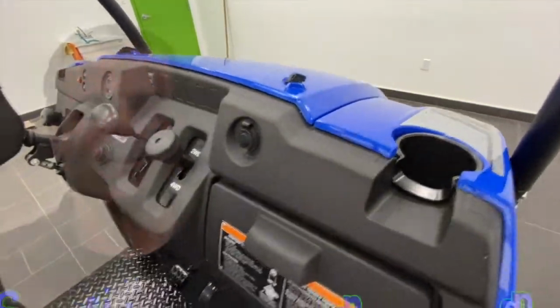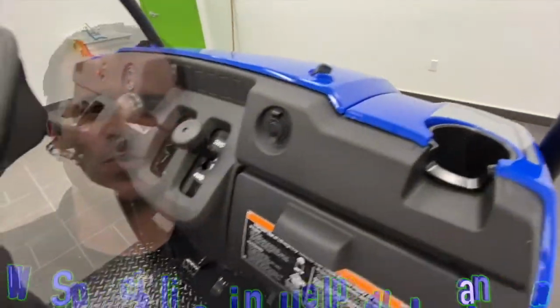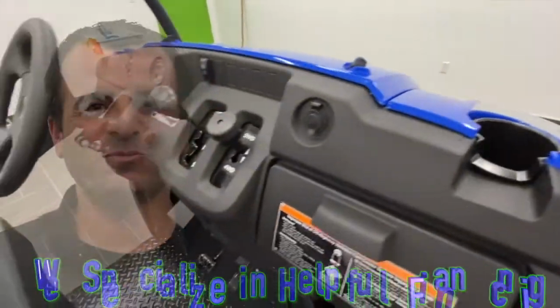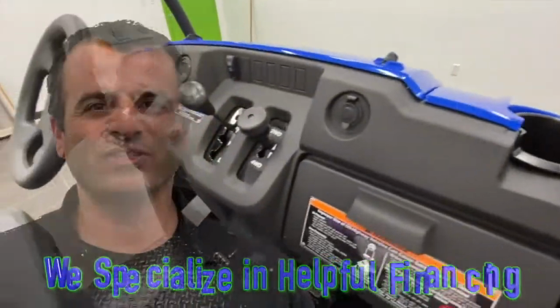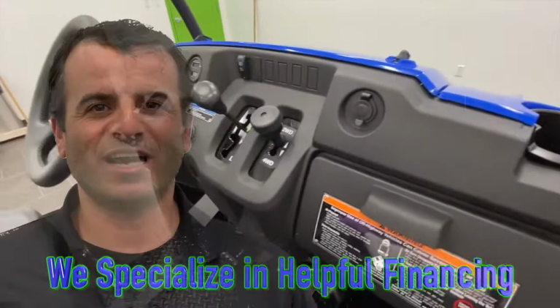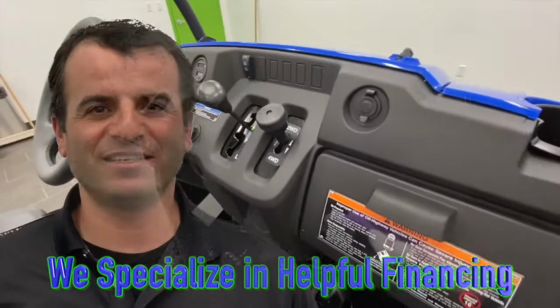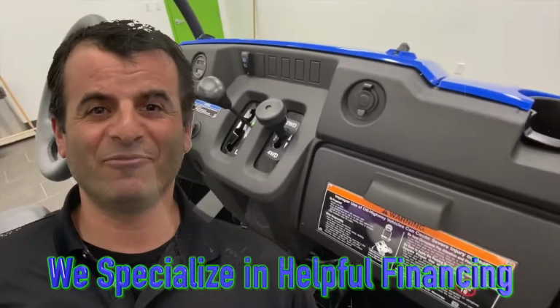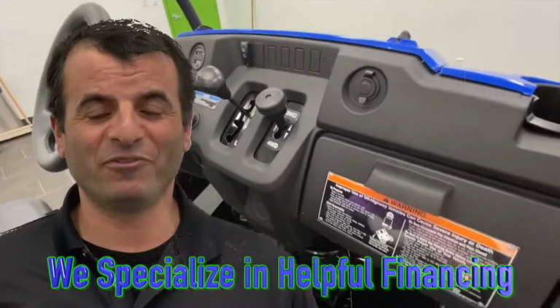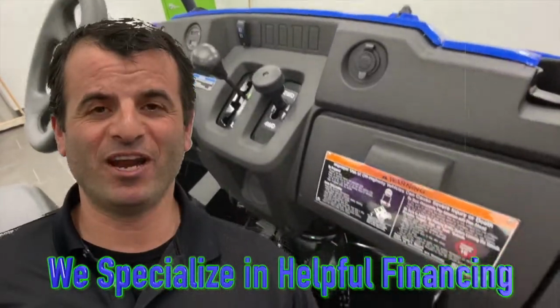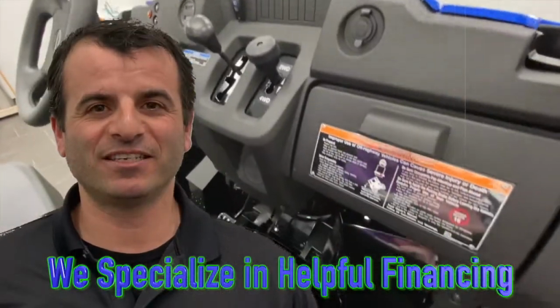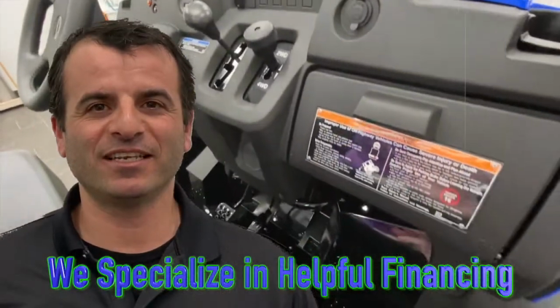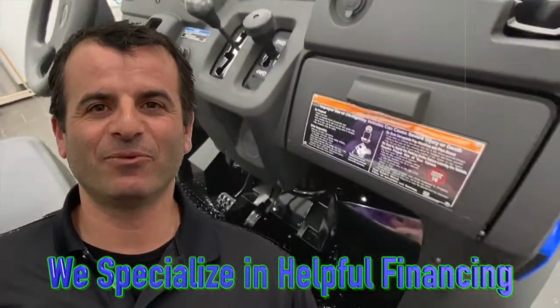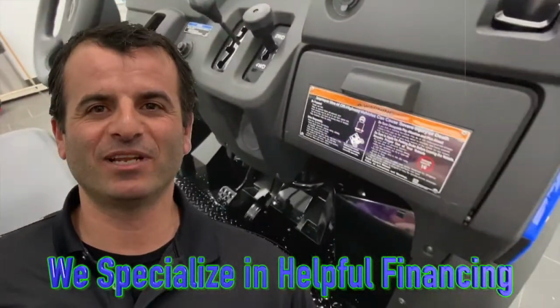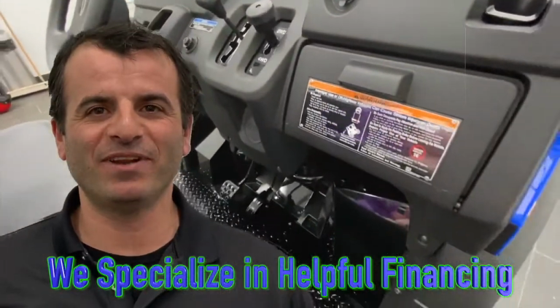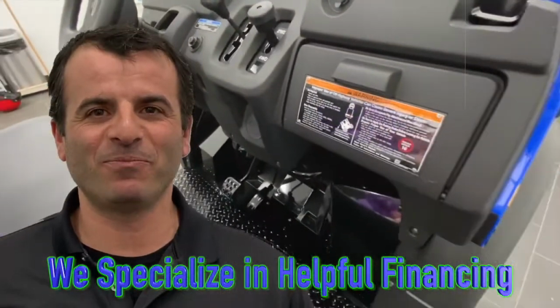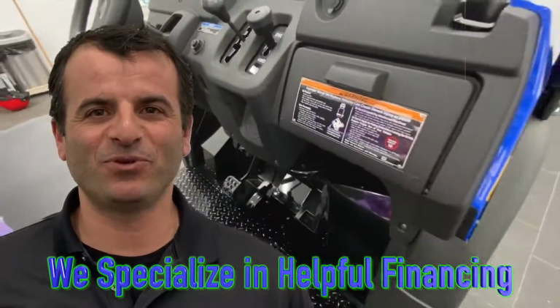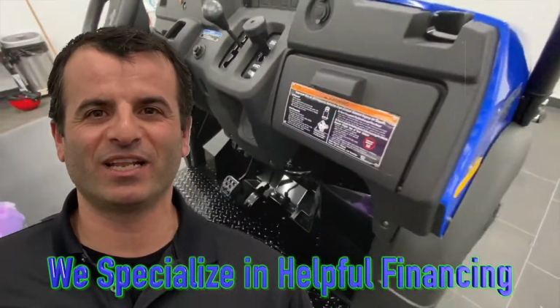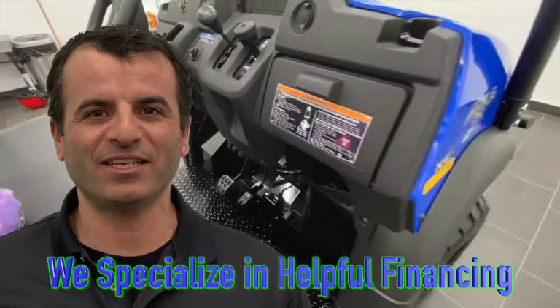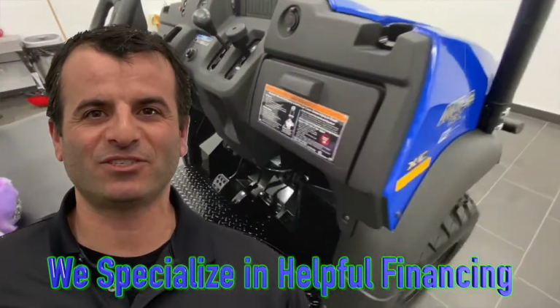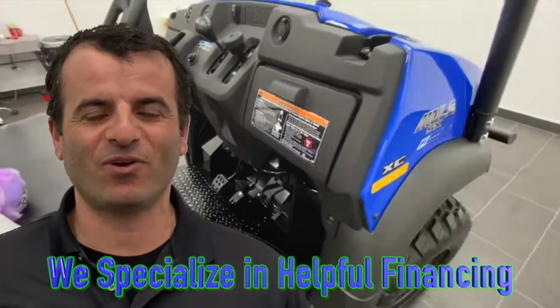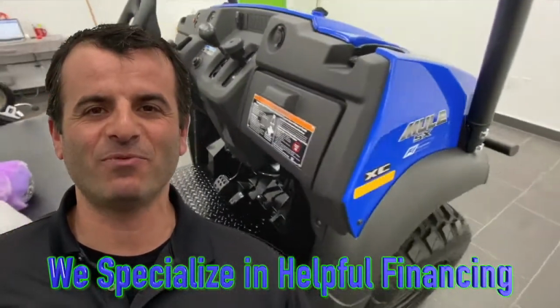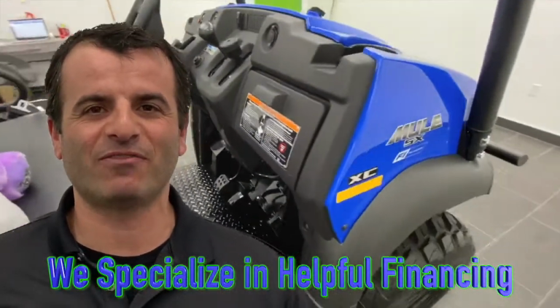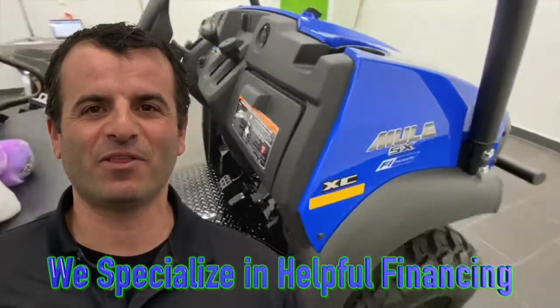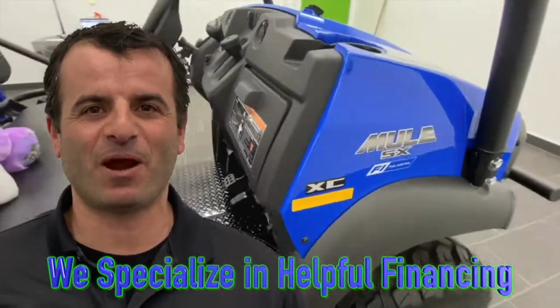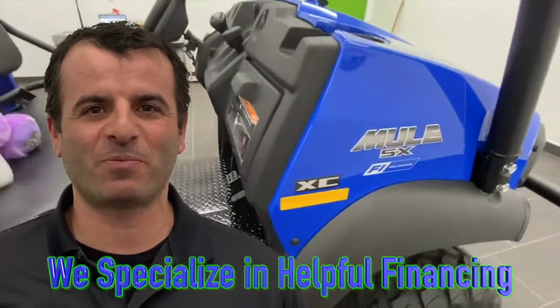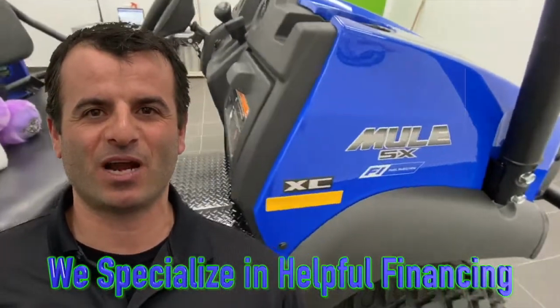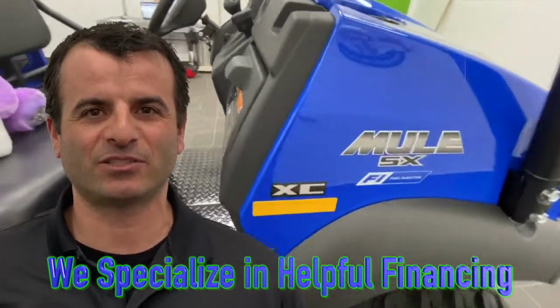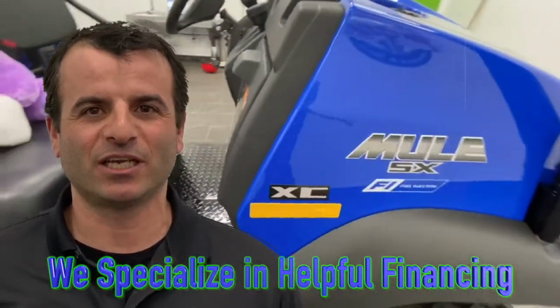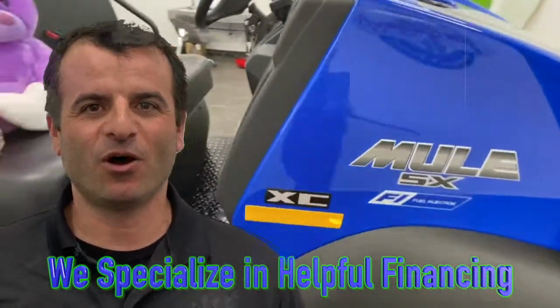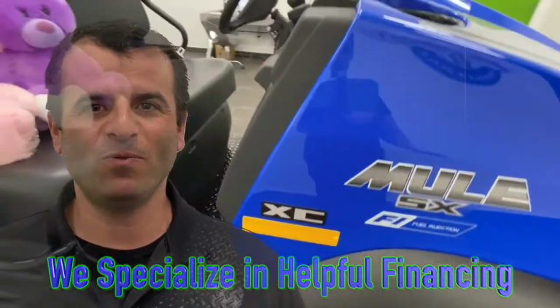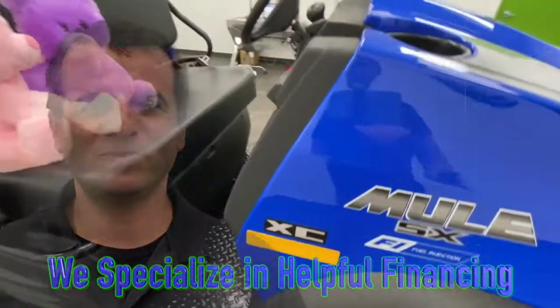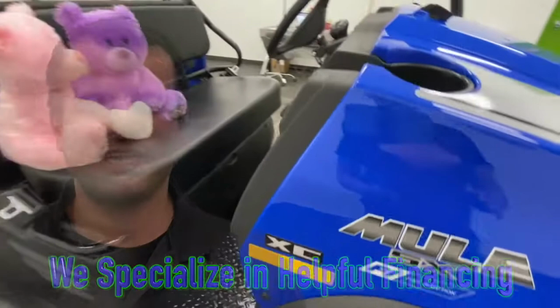We specialize in helpful financing and would love to help you get this or any one of our other power products home today.